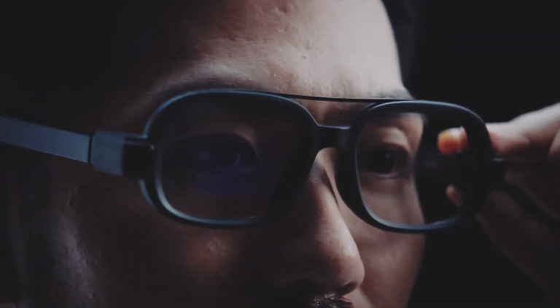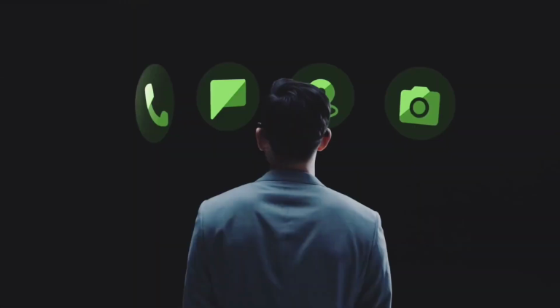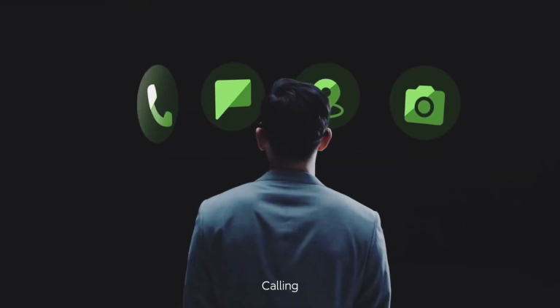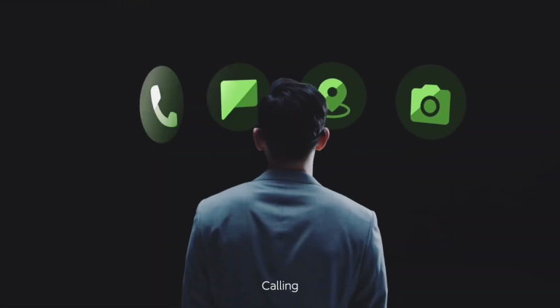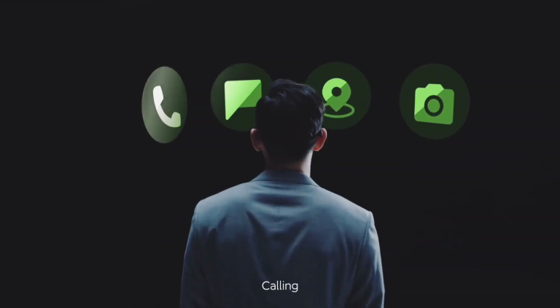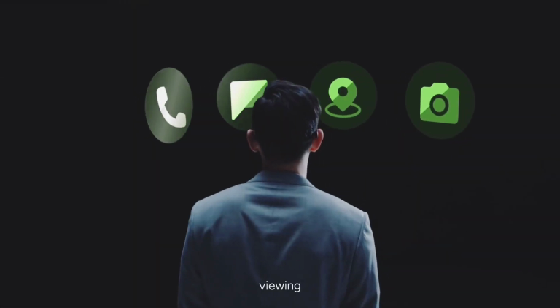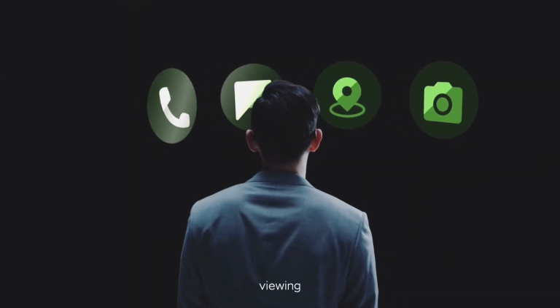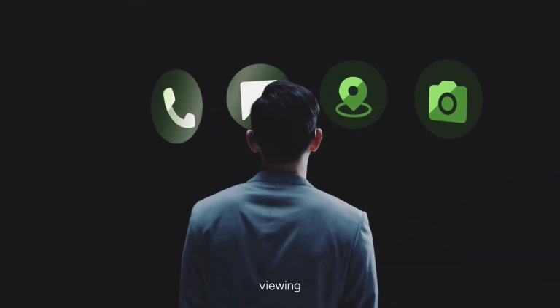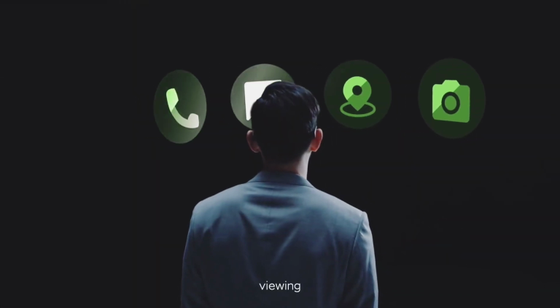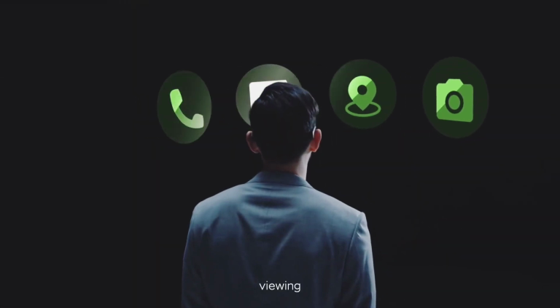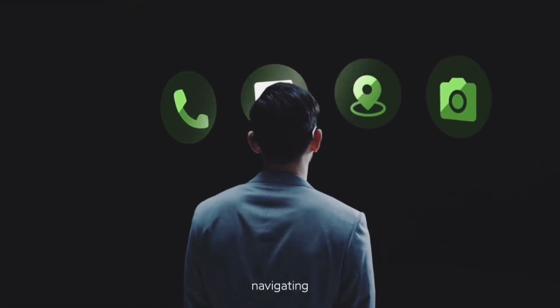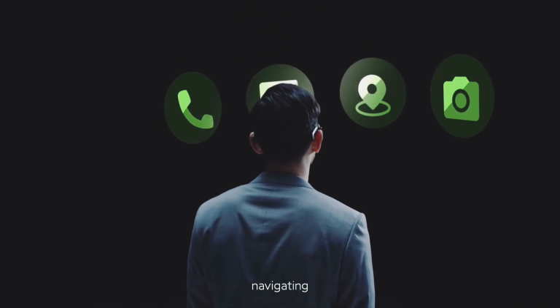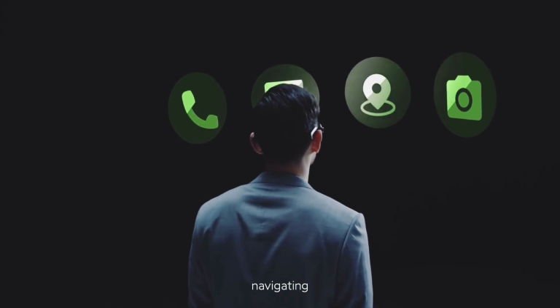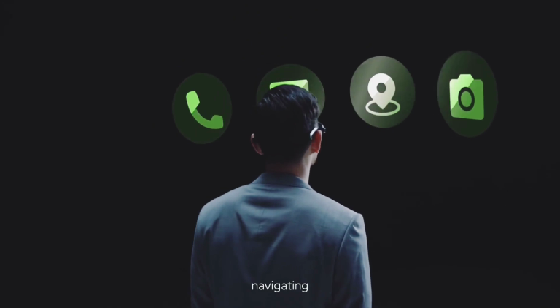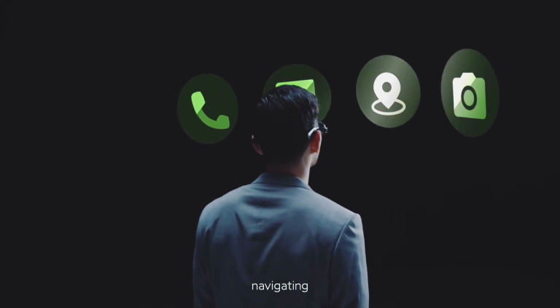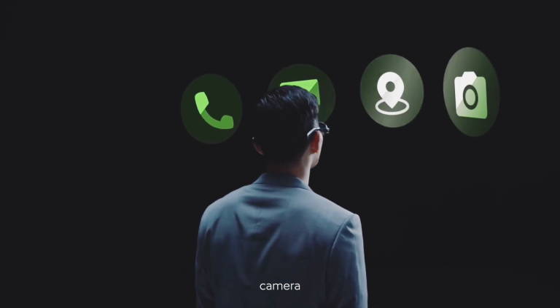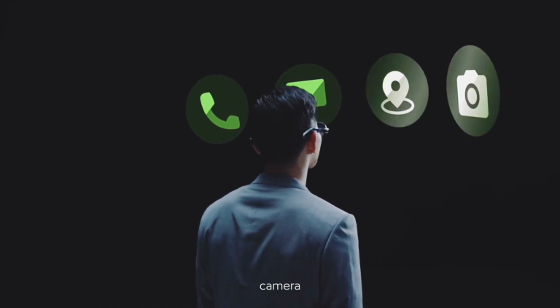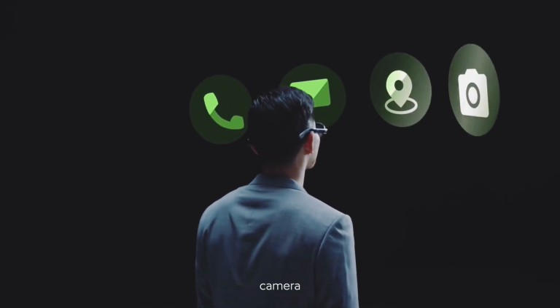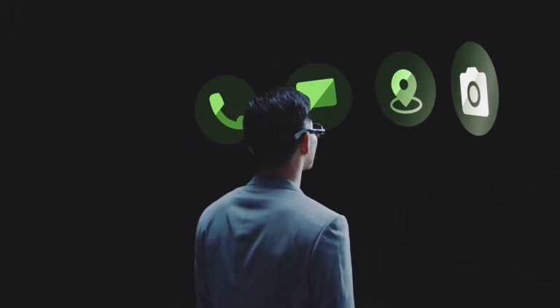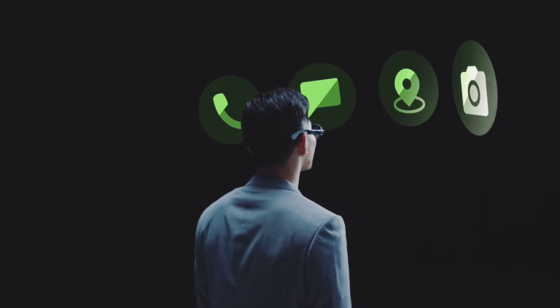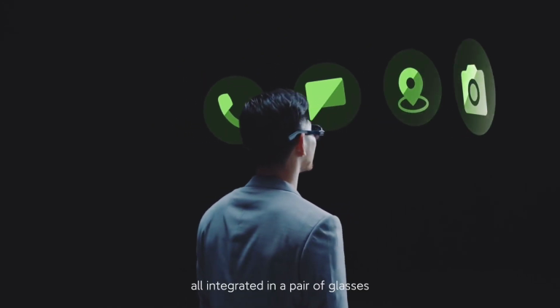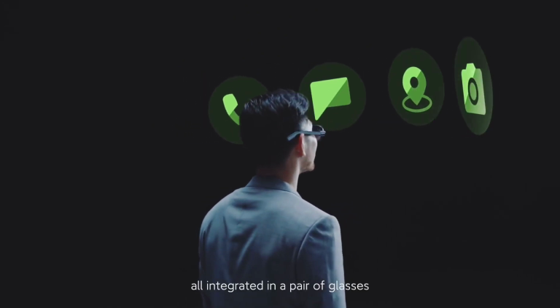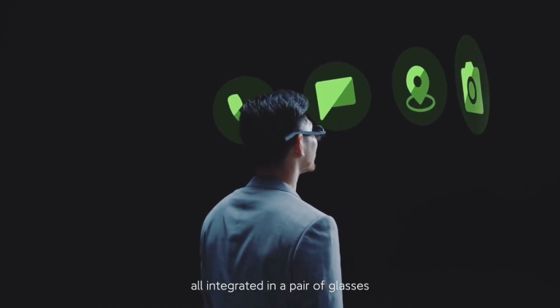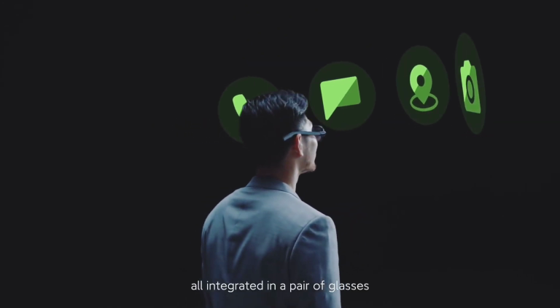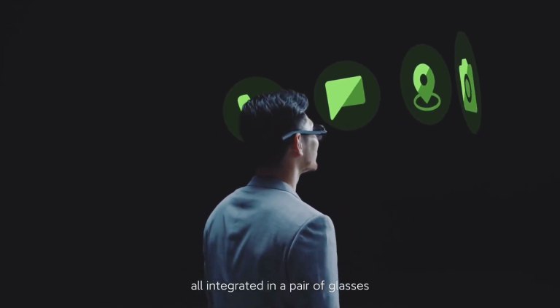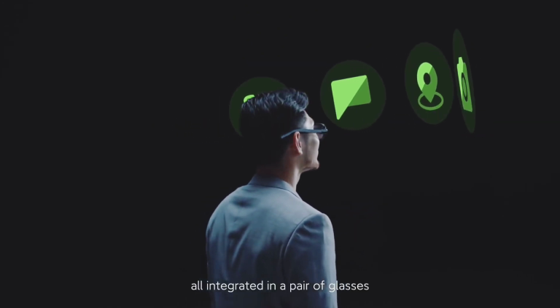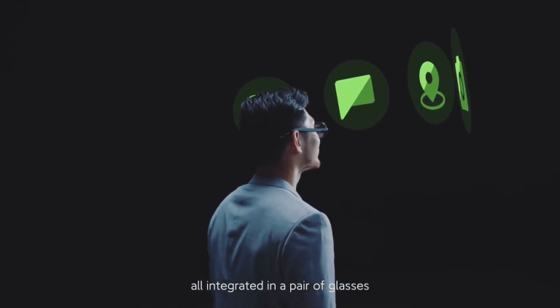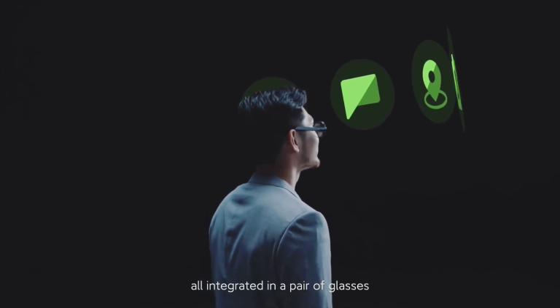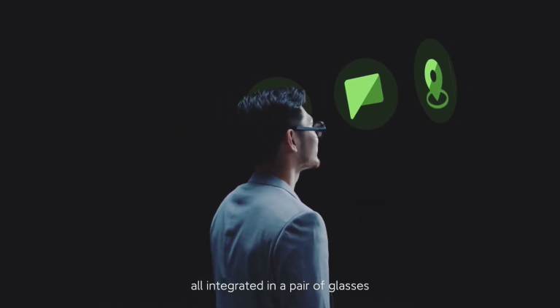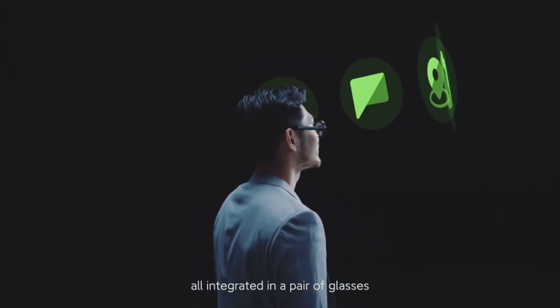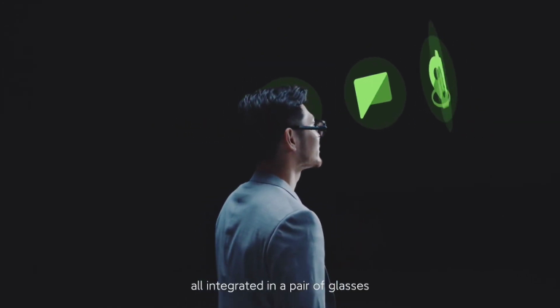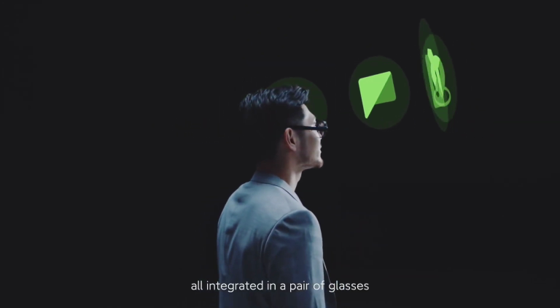Calling, viewing, navigating, camera — all integrated in a pair of glasses.